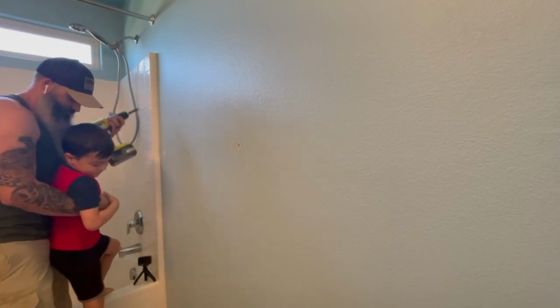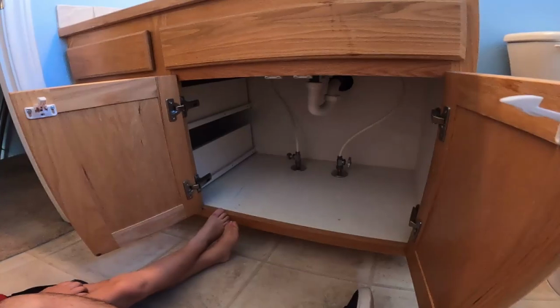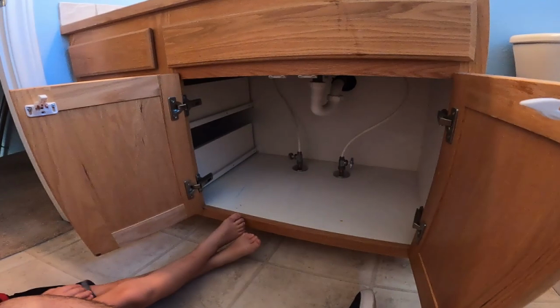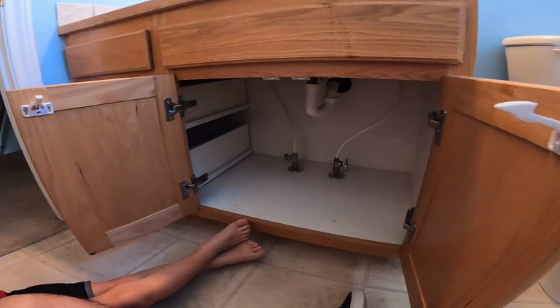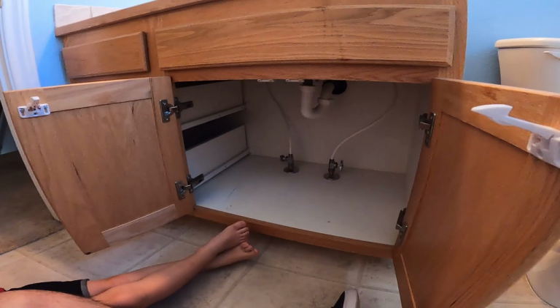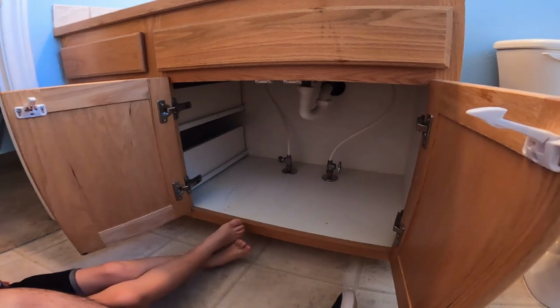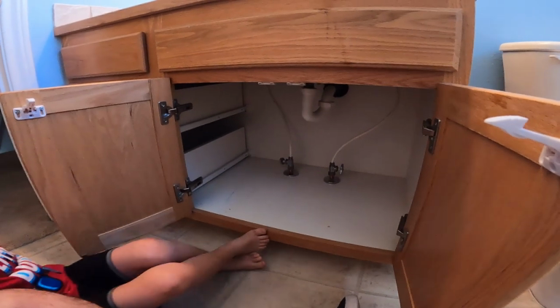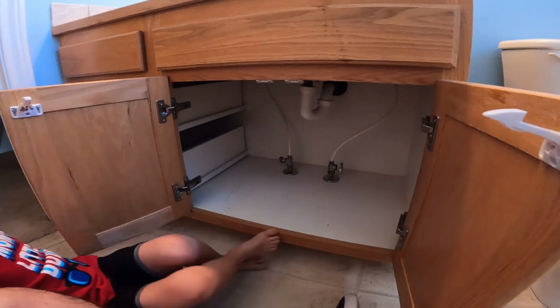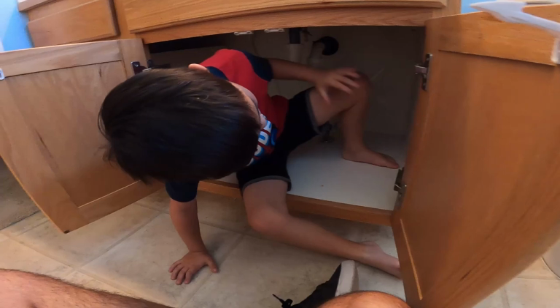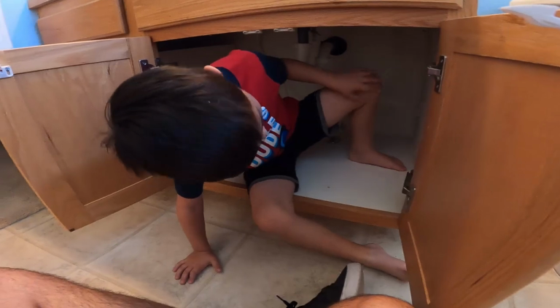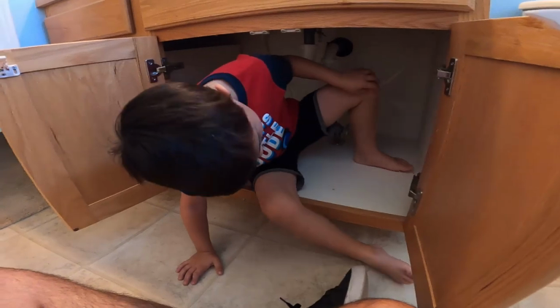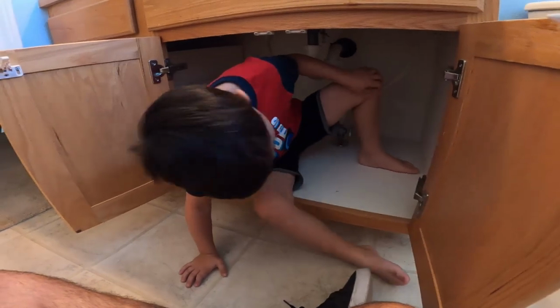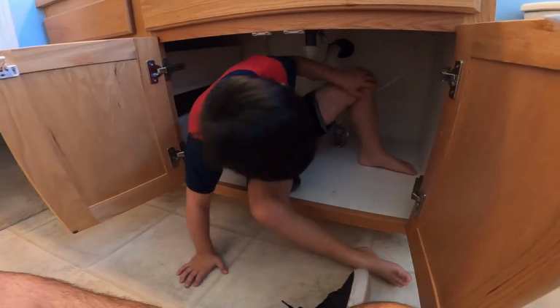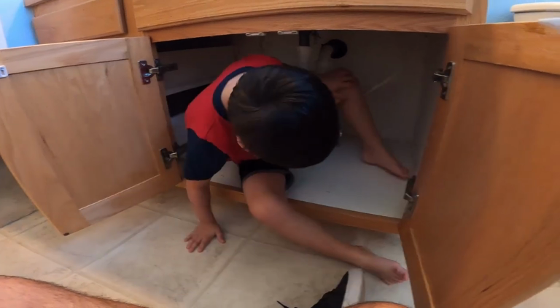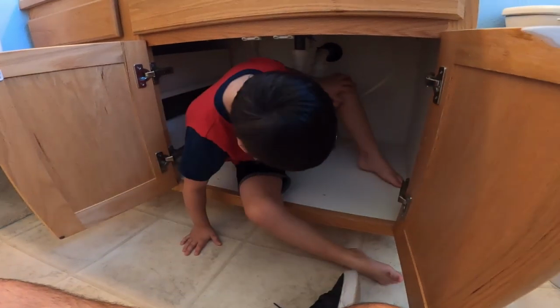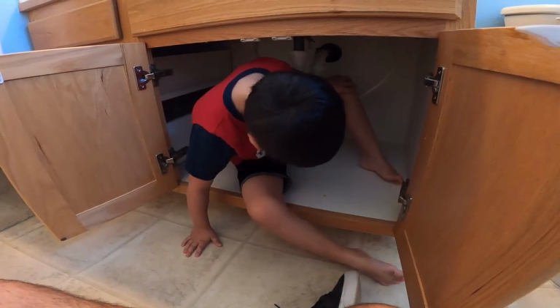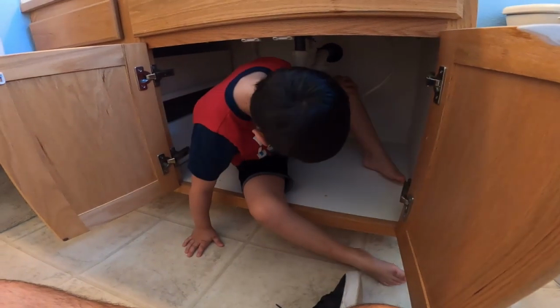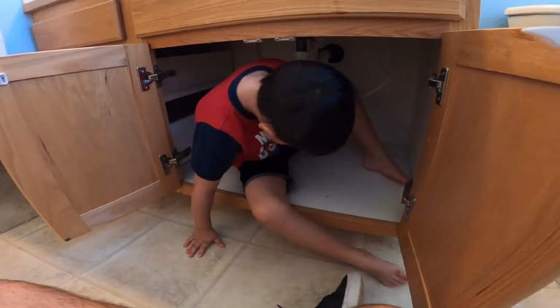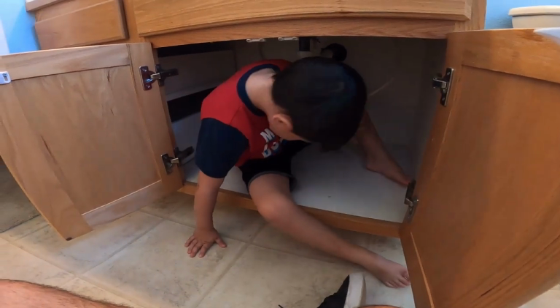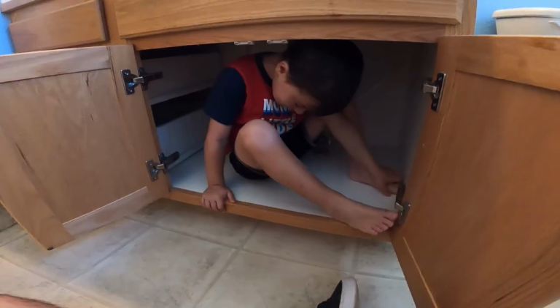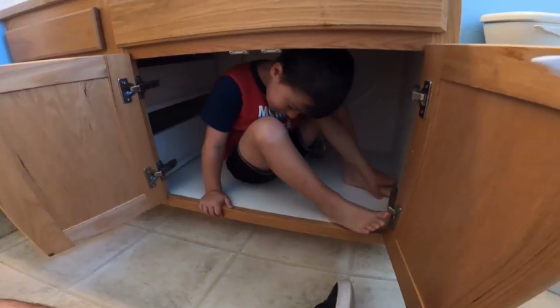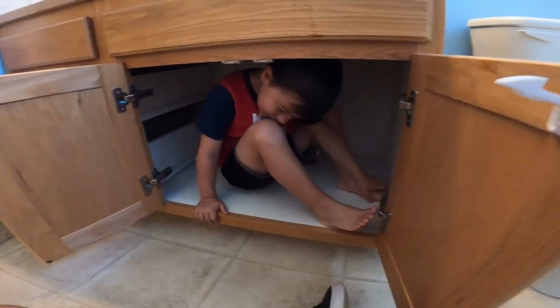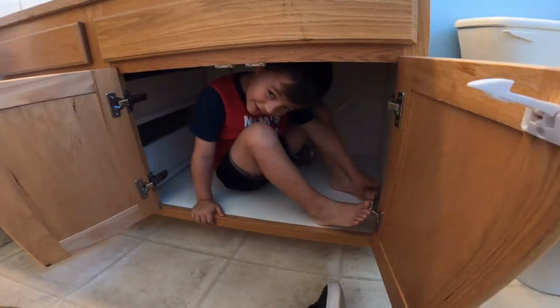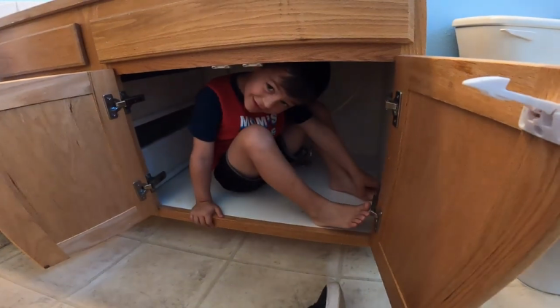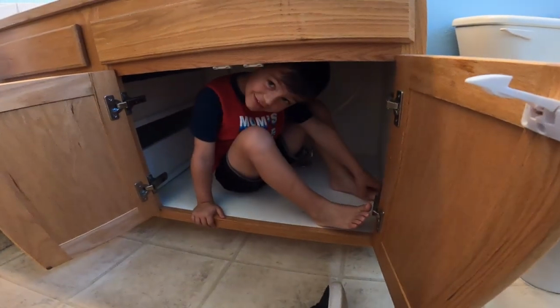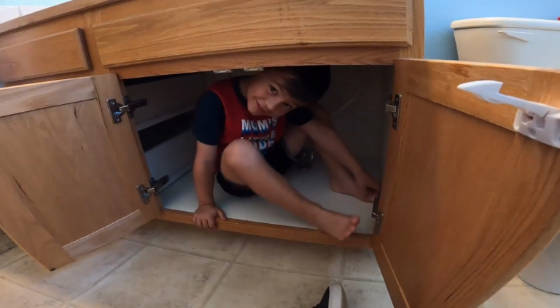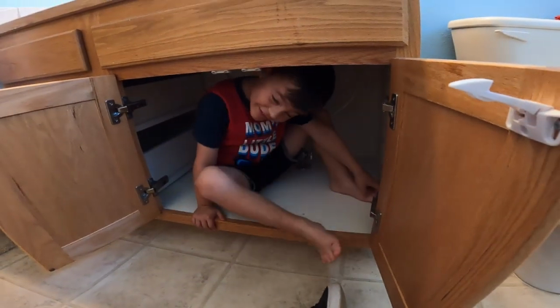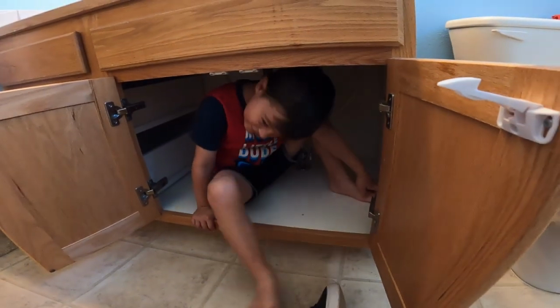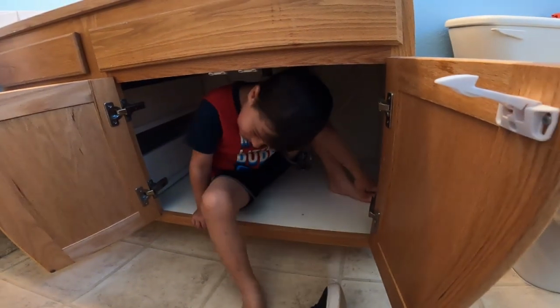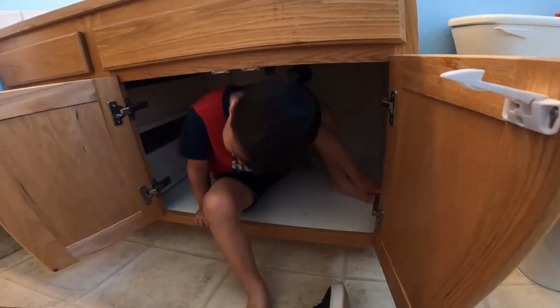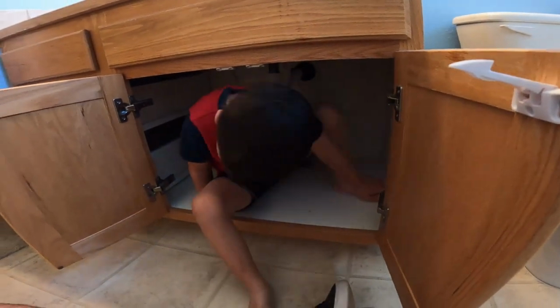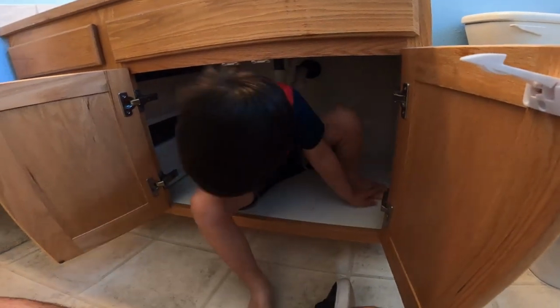Want to see if you can fit in there? Don't you close me! I won't close it. You can fit in there.